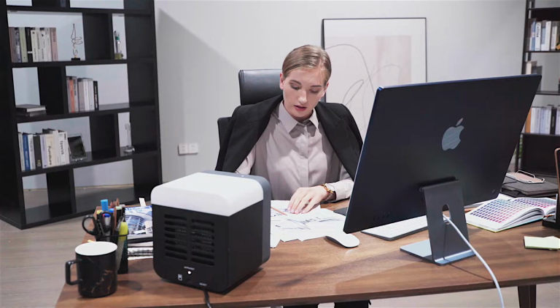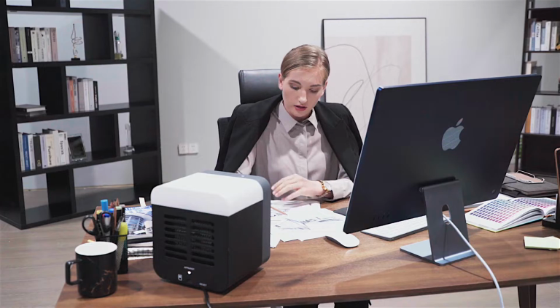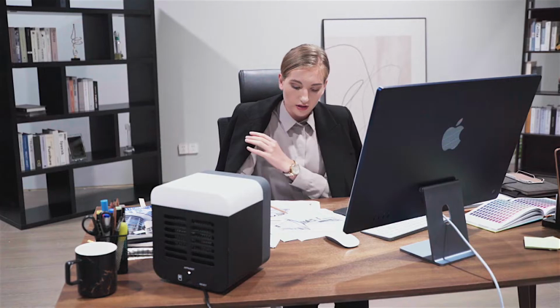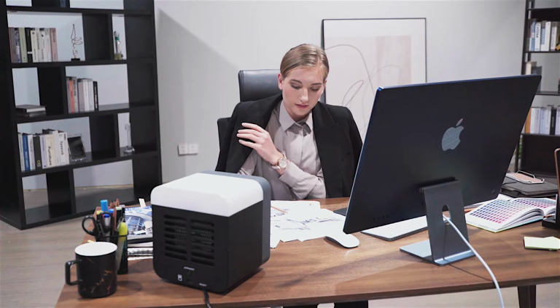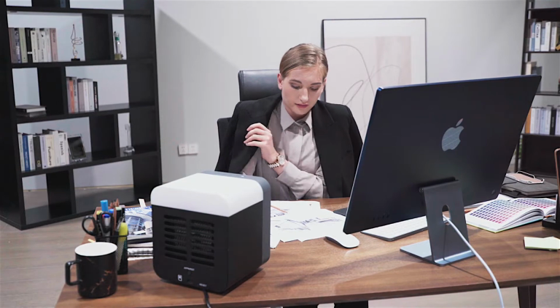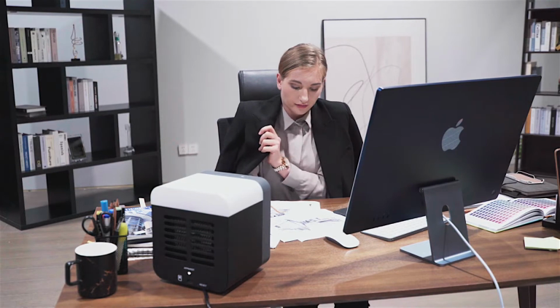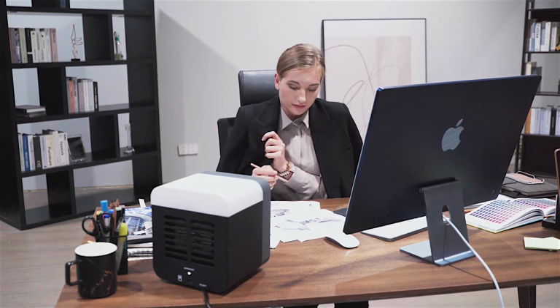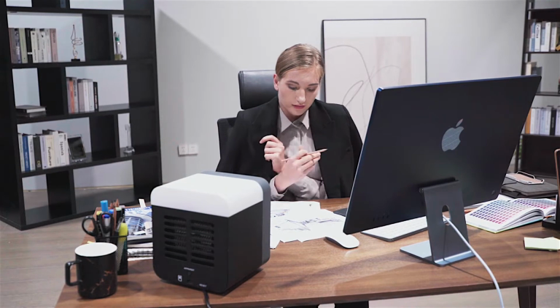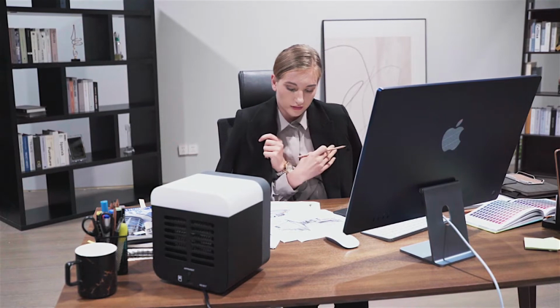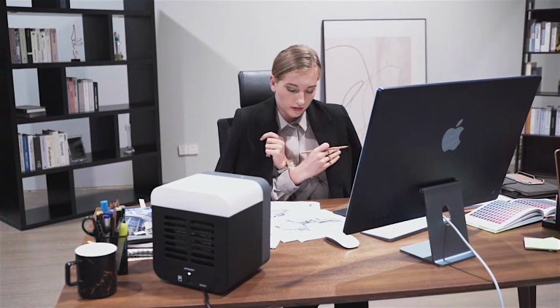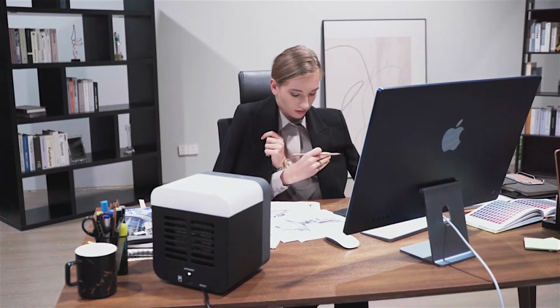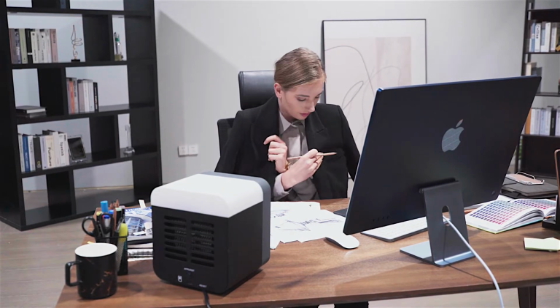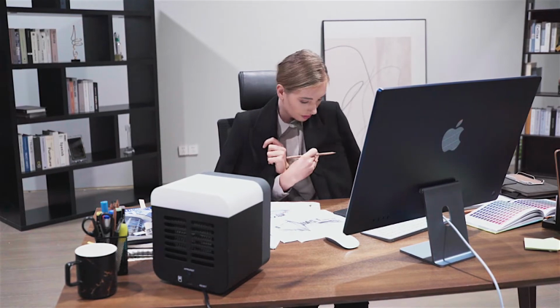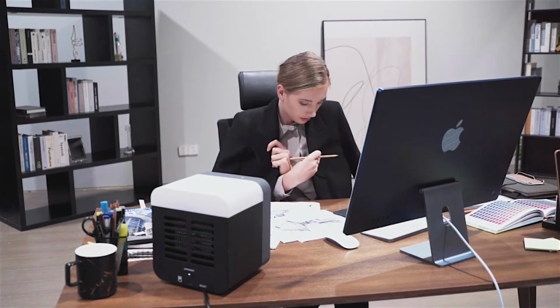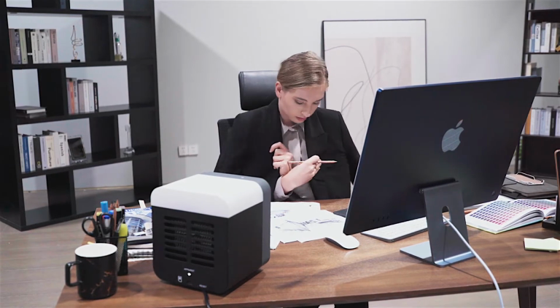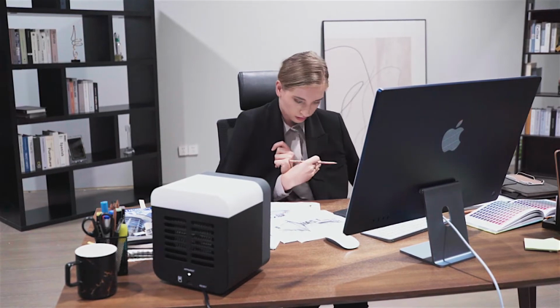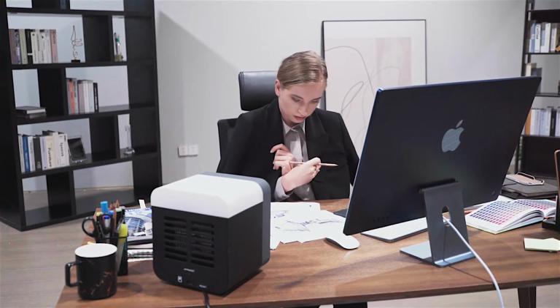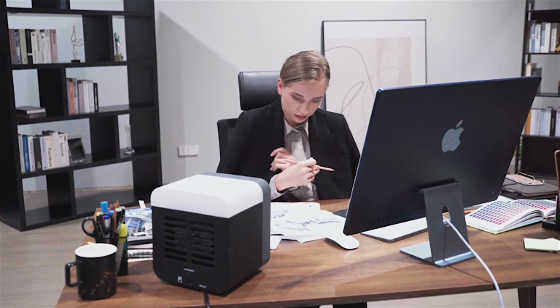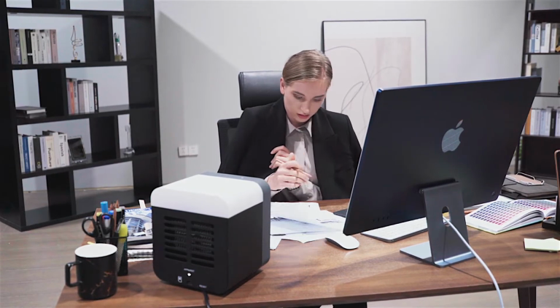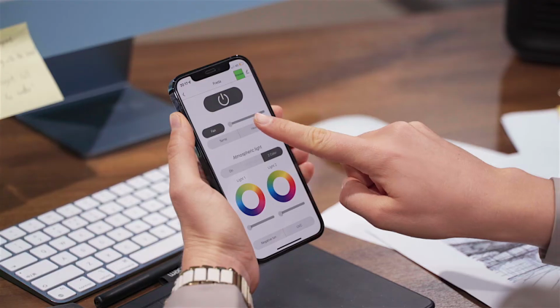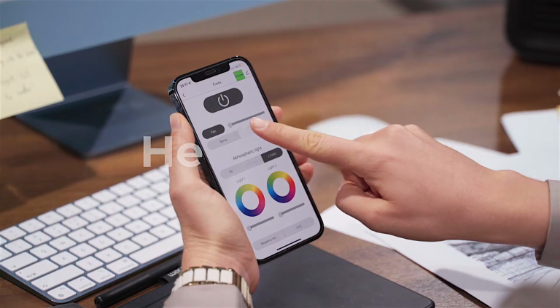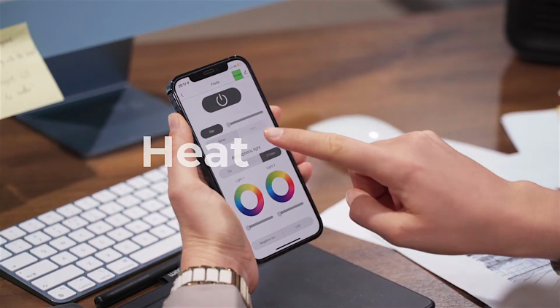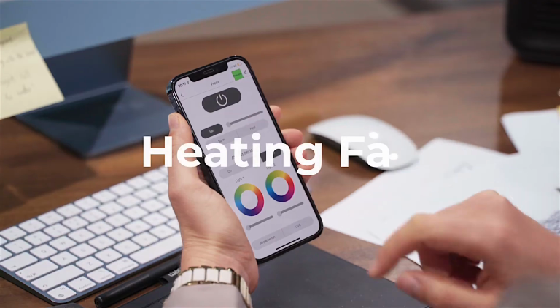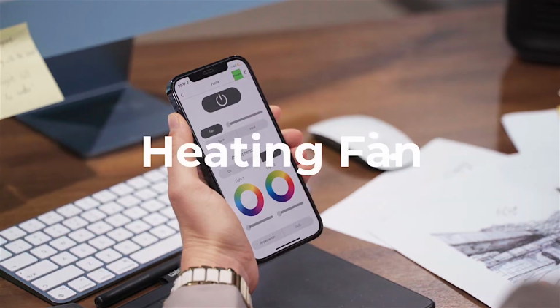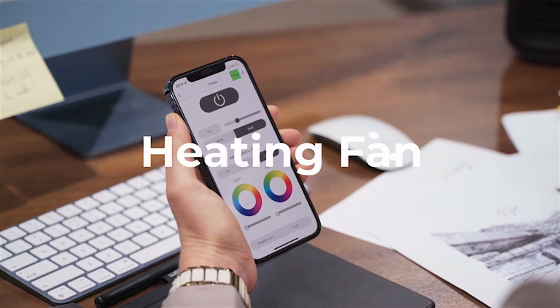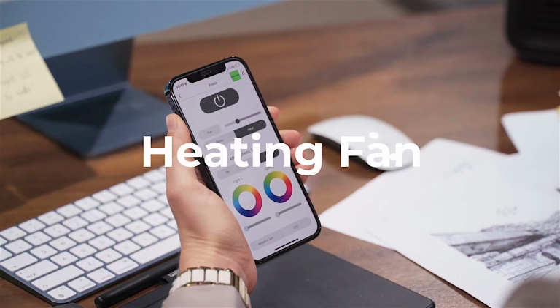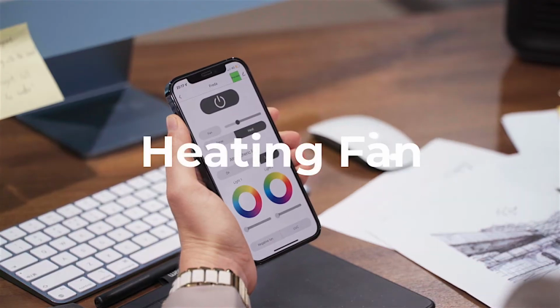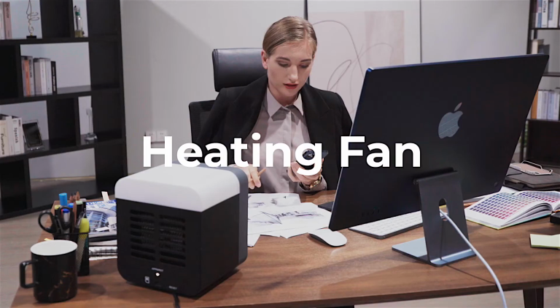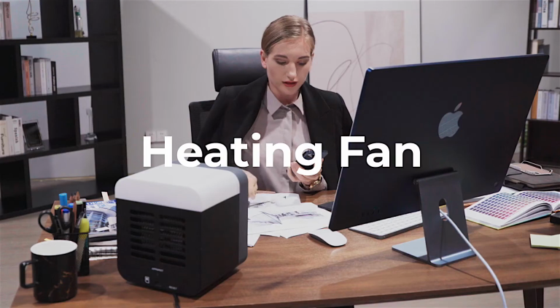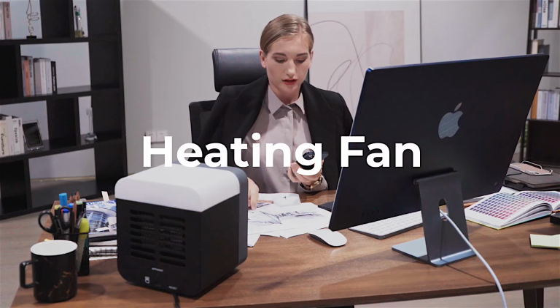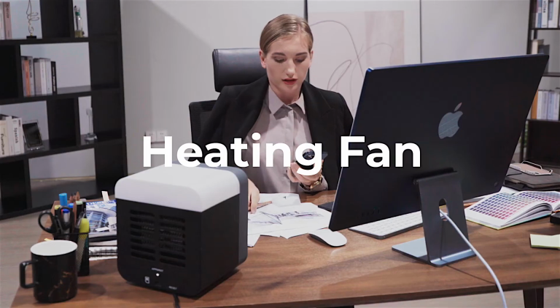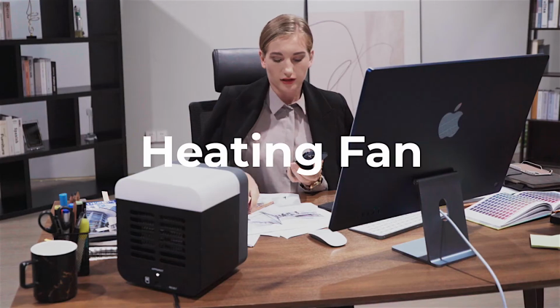With its powerful heating mode, Frida can also quickly heat up your surroundings in just 3 seconds.